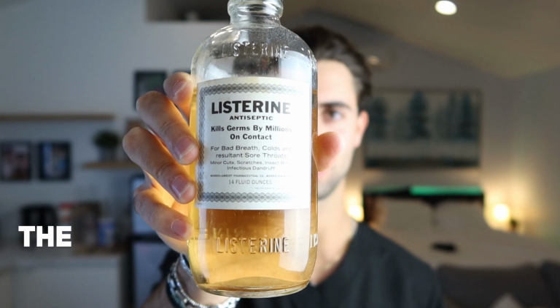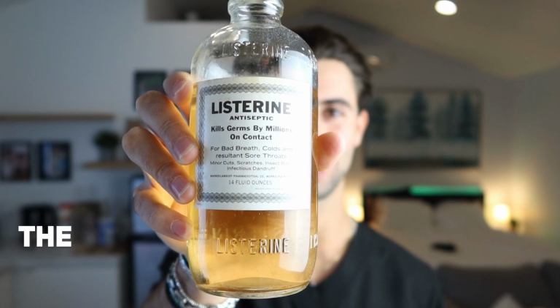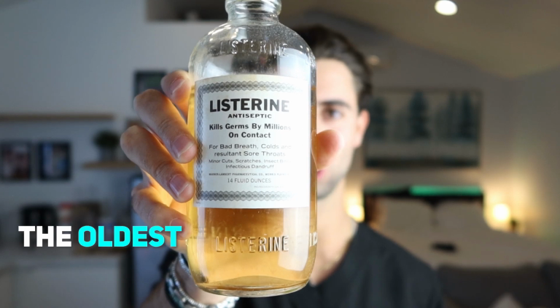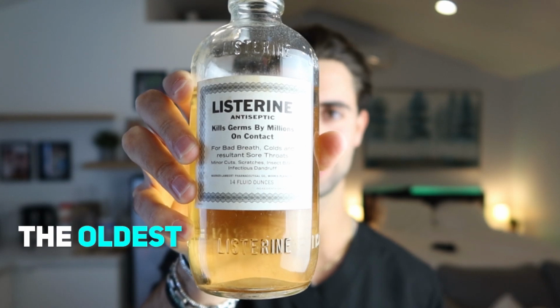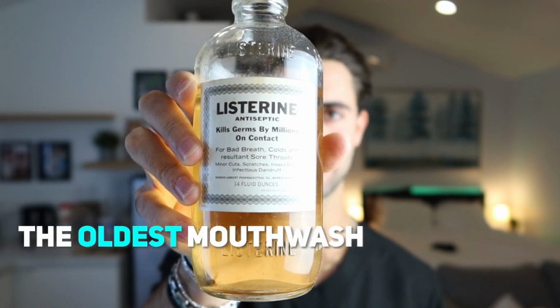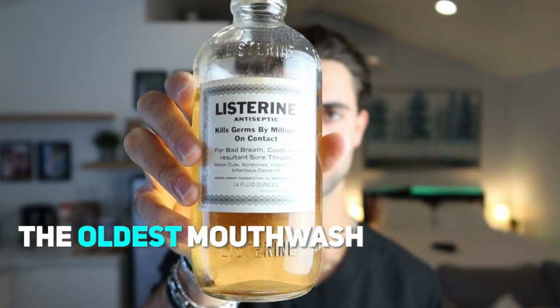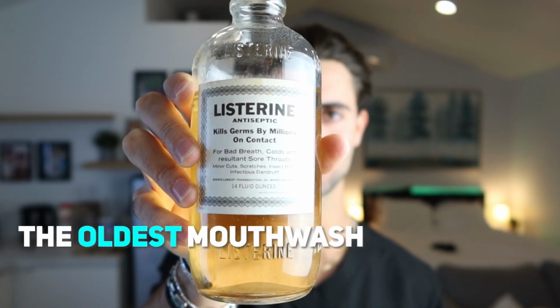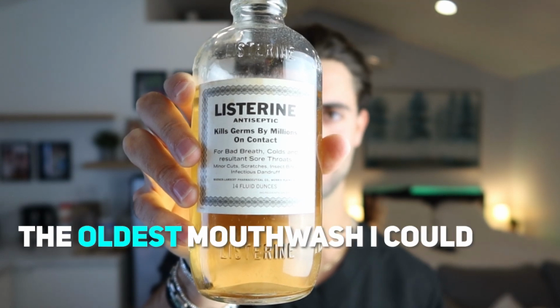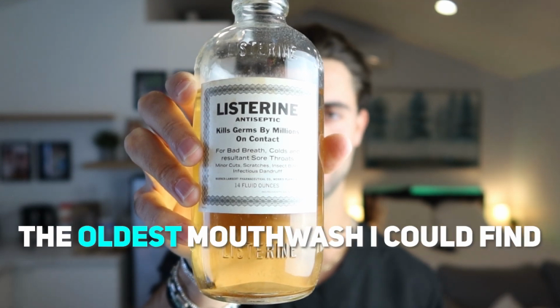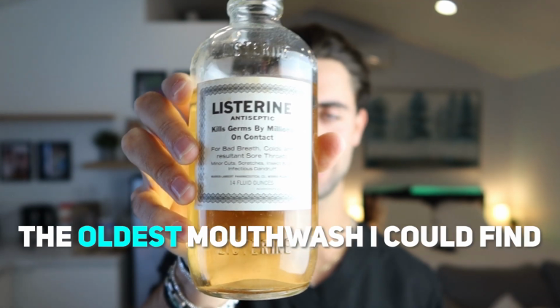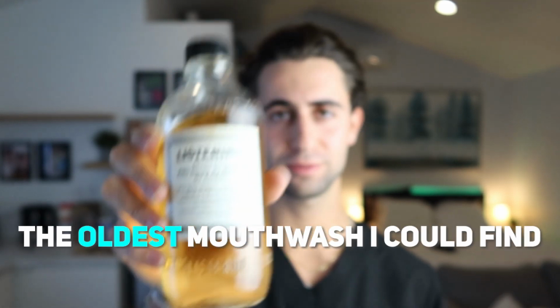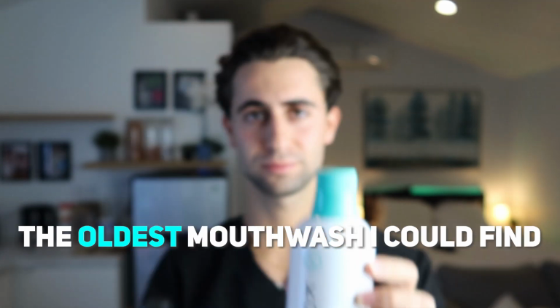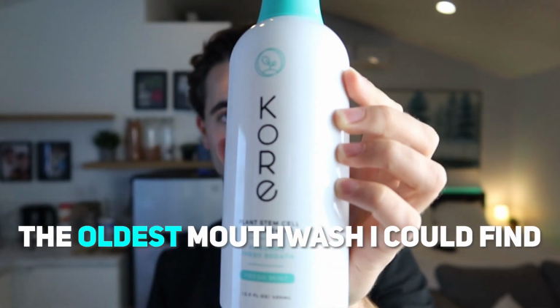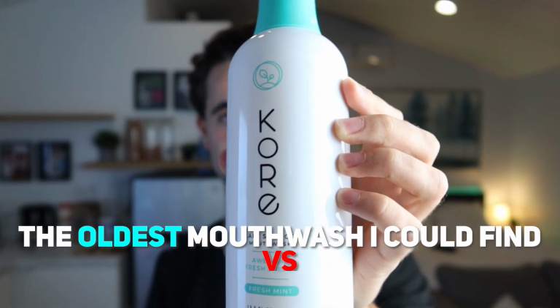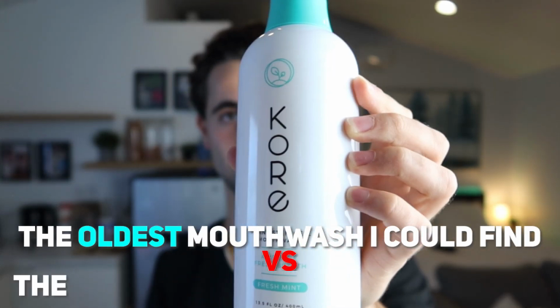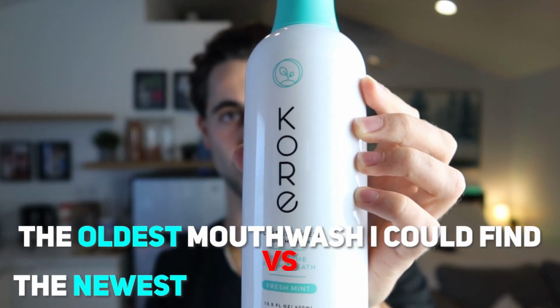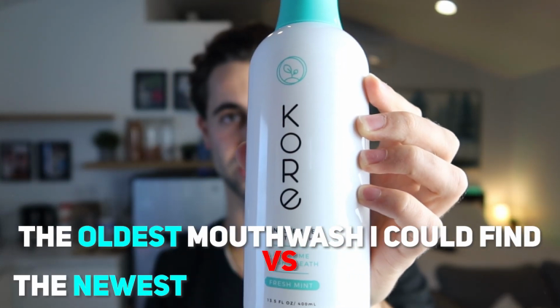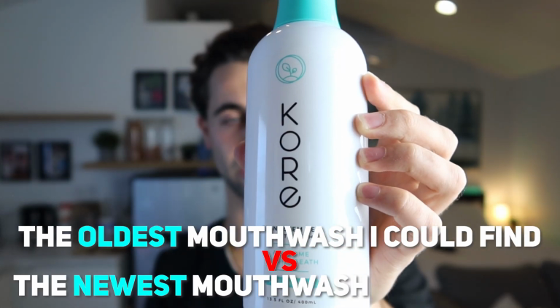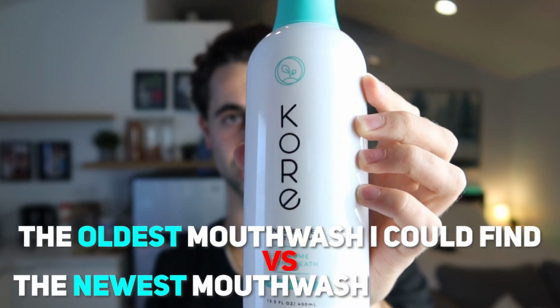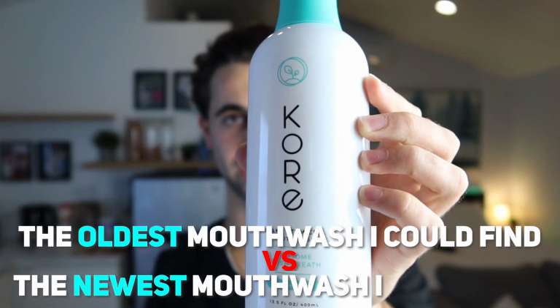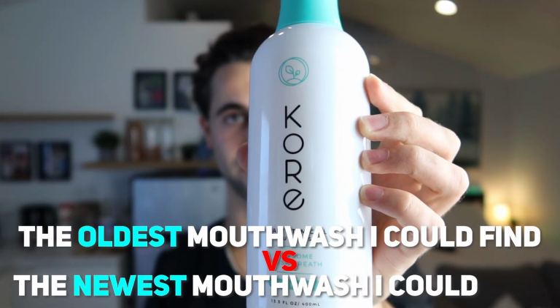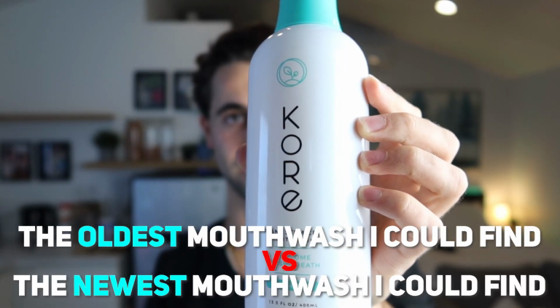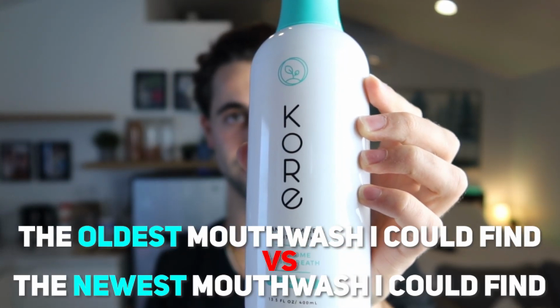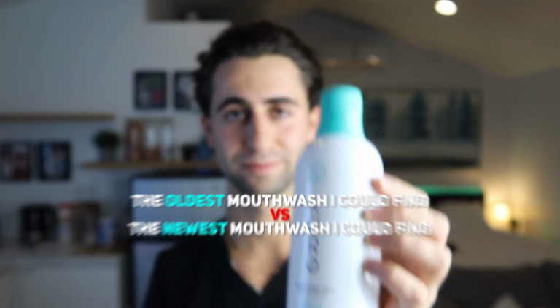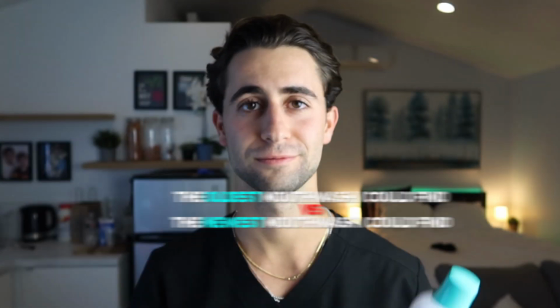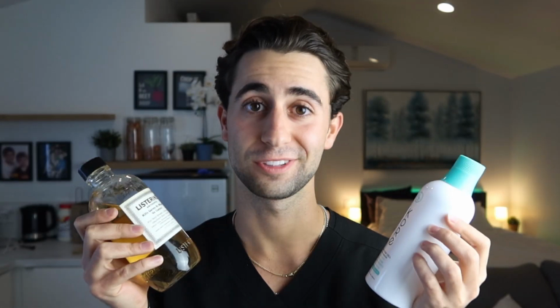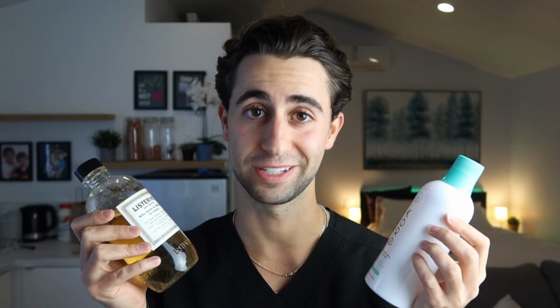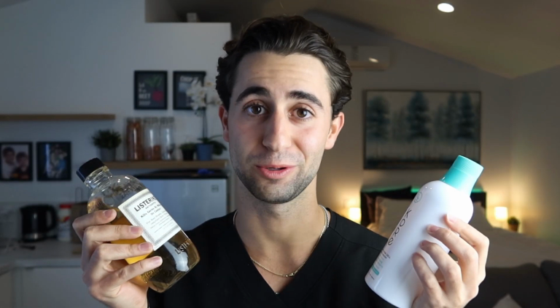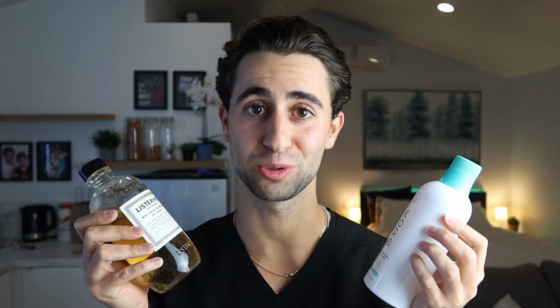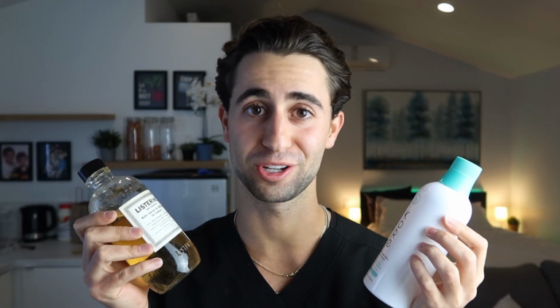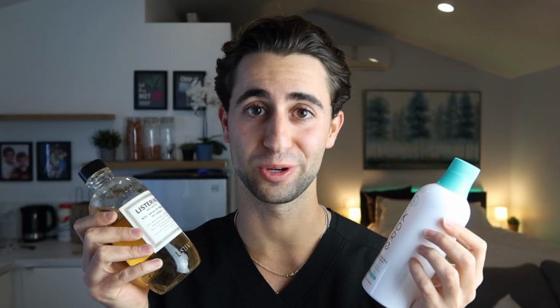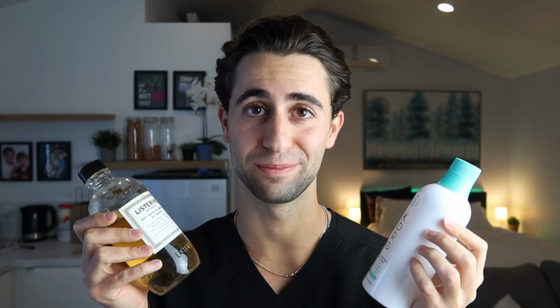The oldest mouthwash I could find versus the newest mouthwash I could find. Let's see which one's going to win.